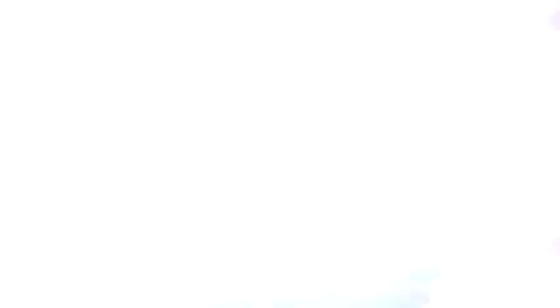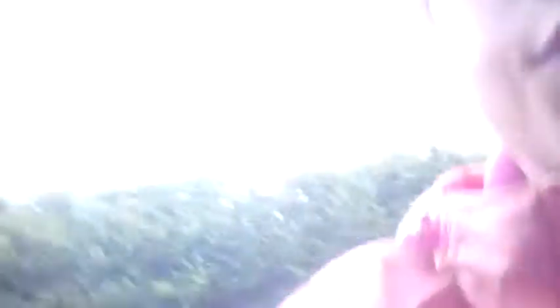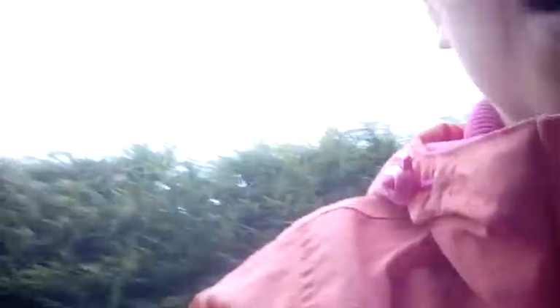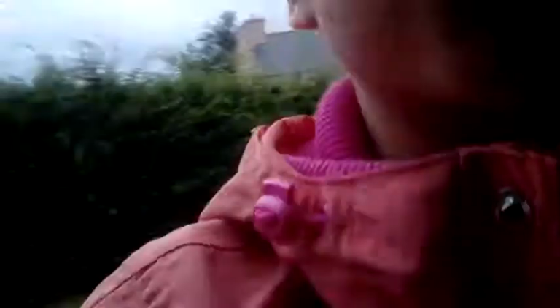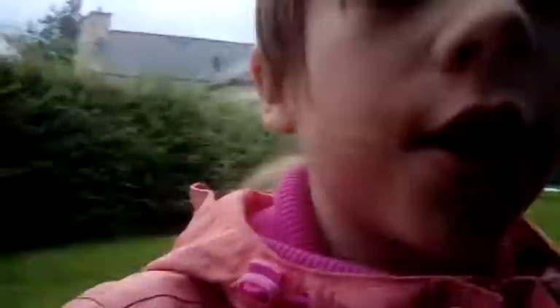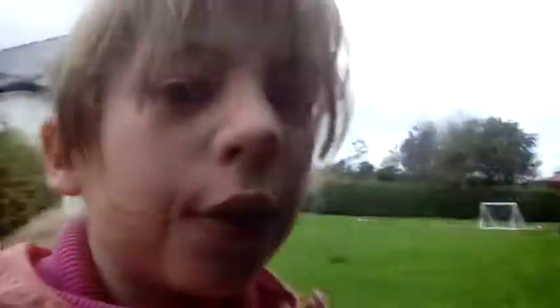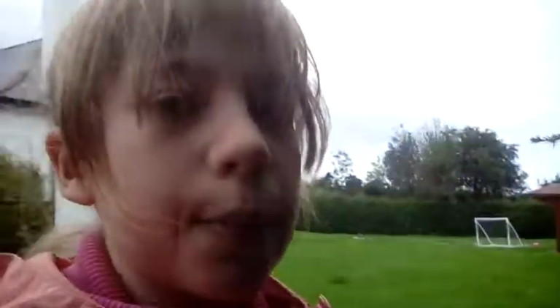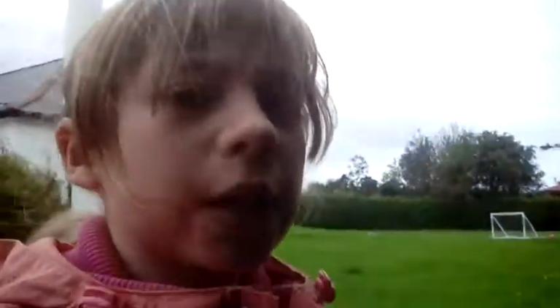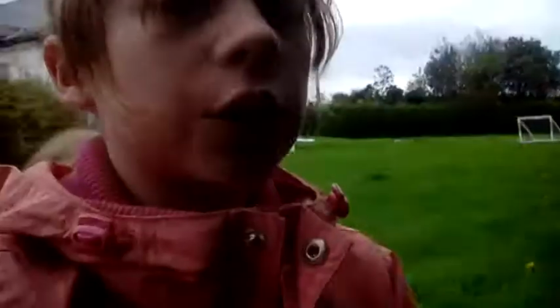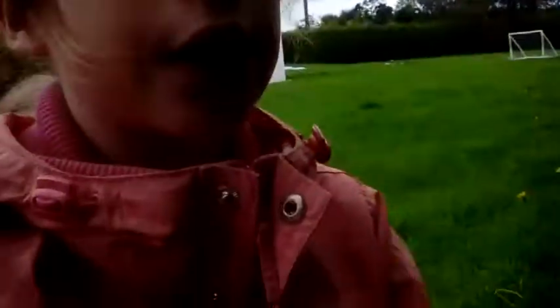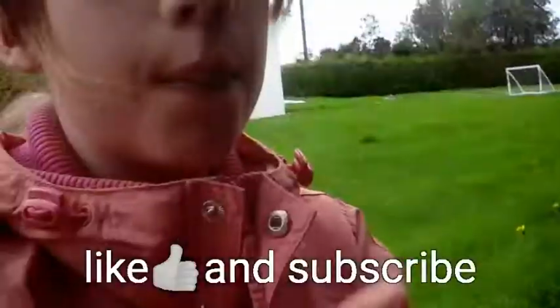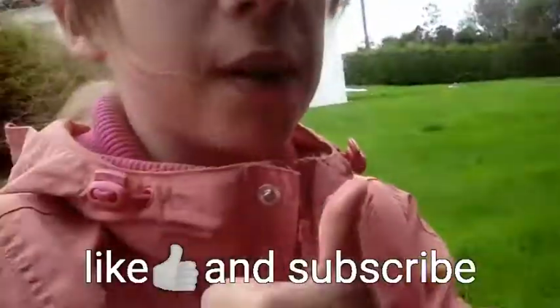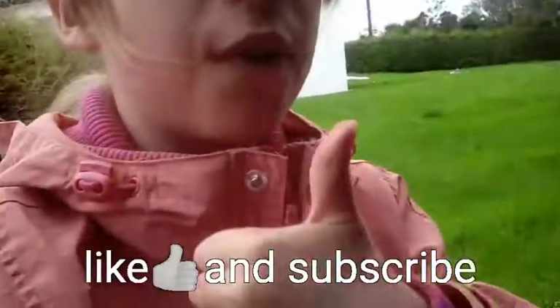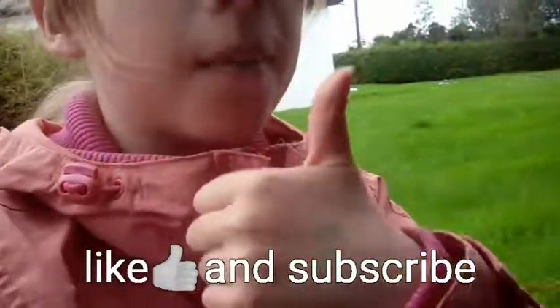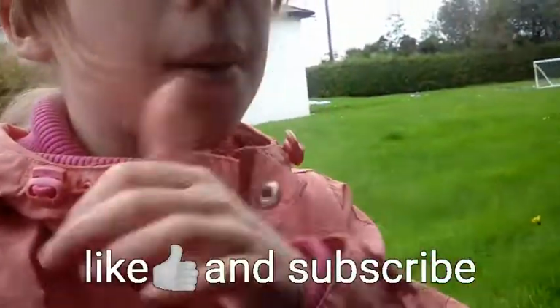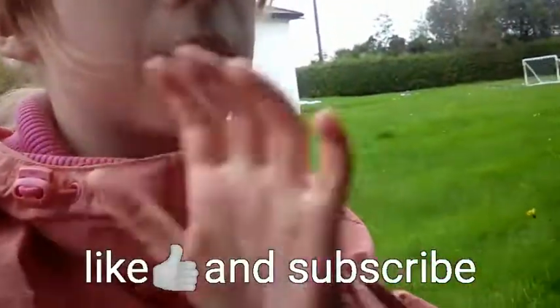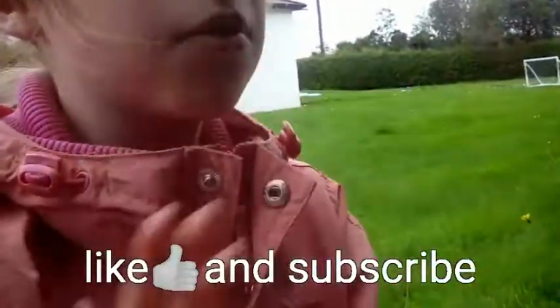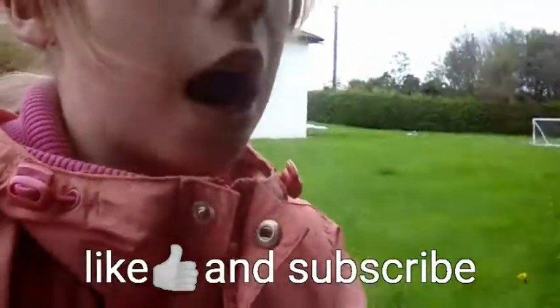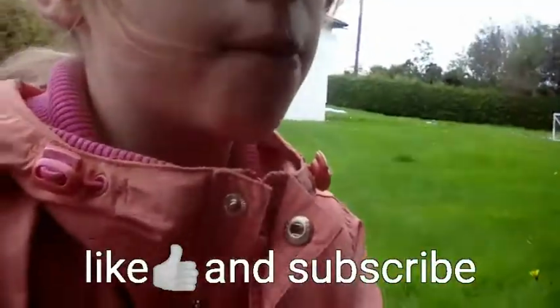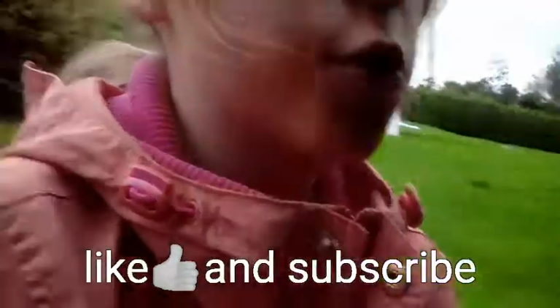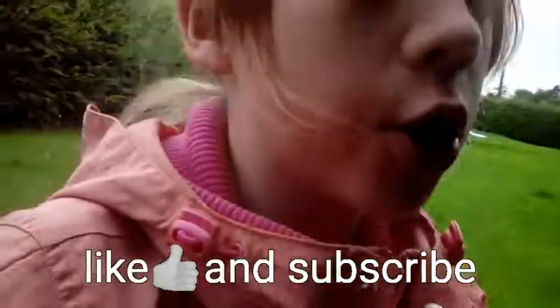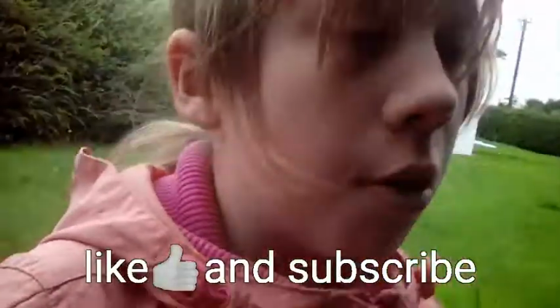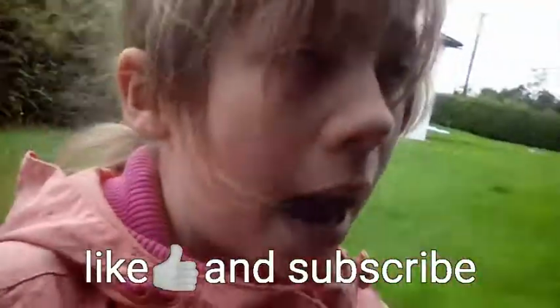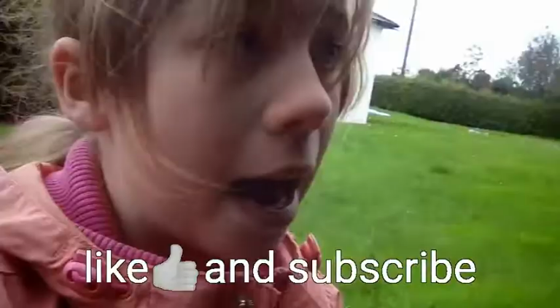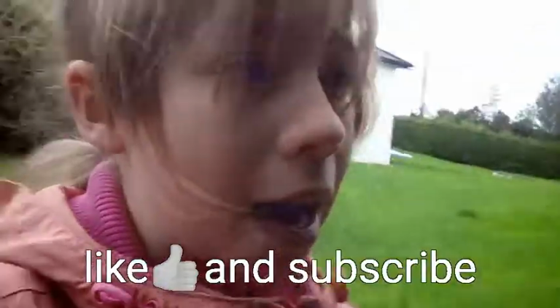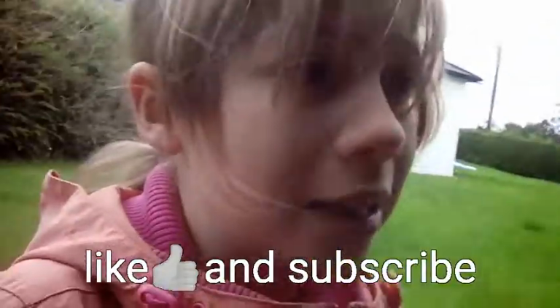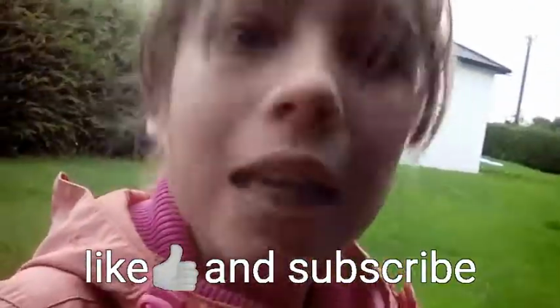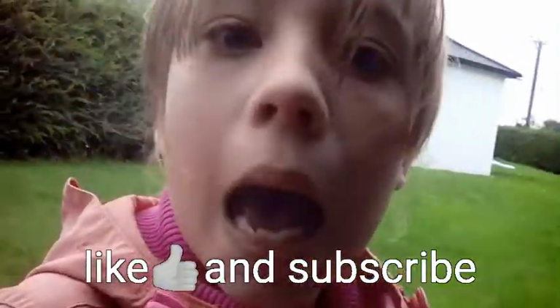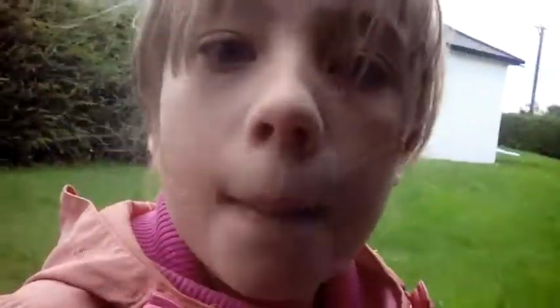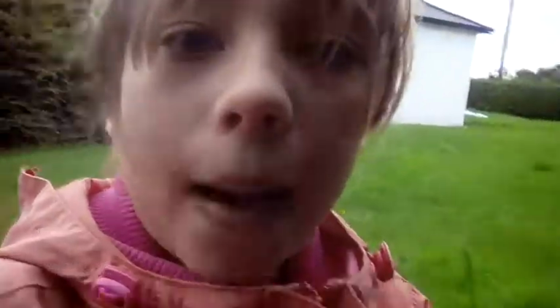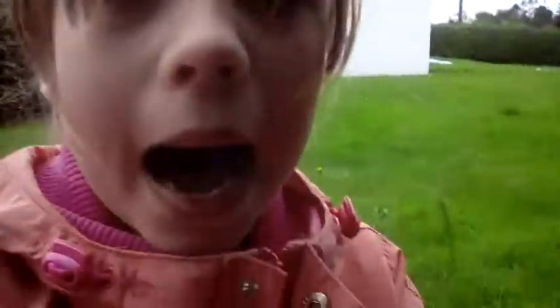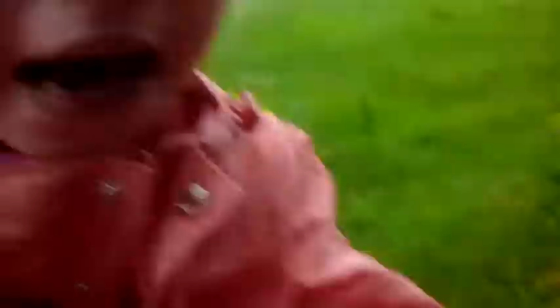If you guys enjoyed this video, make sure to give a big thumbs up. Subscribe if you're new, and bye!